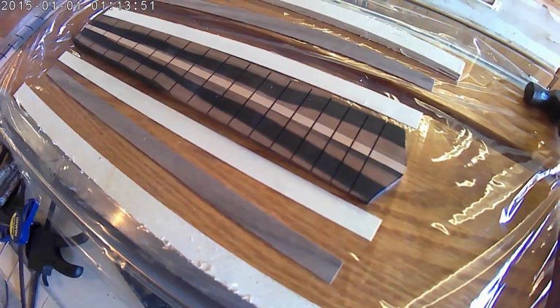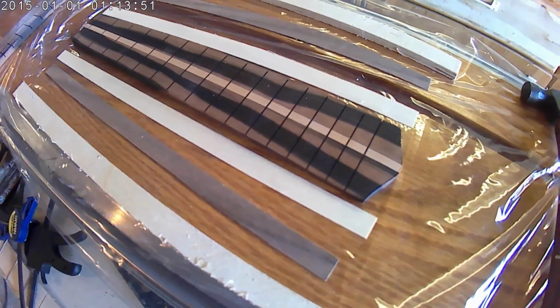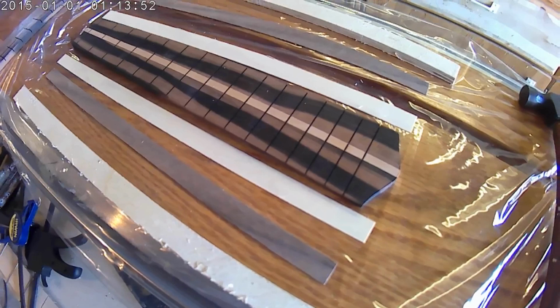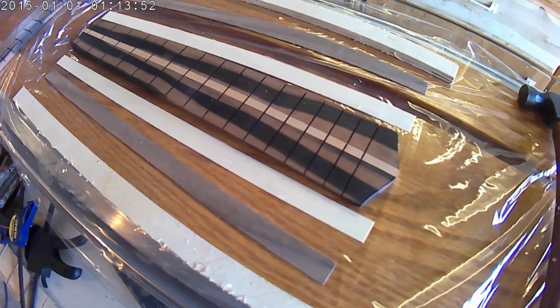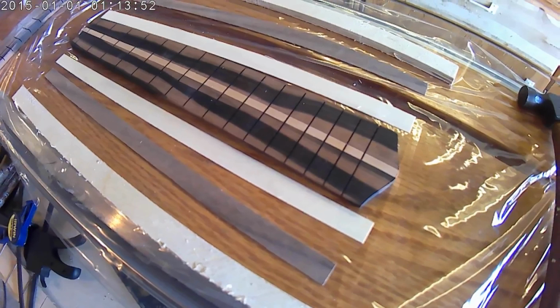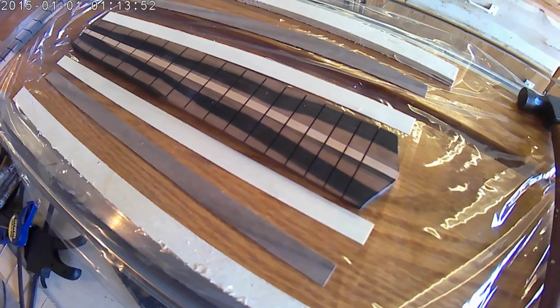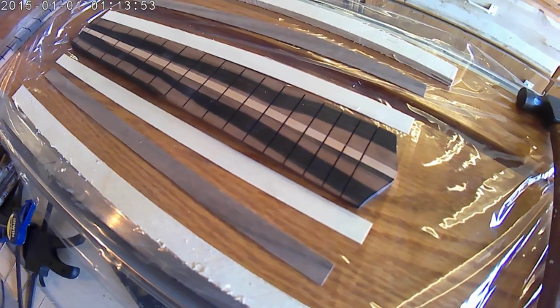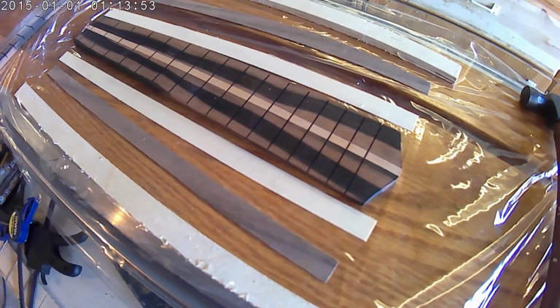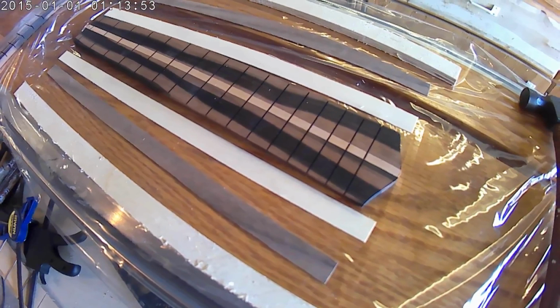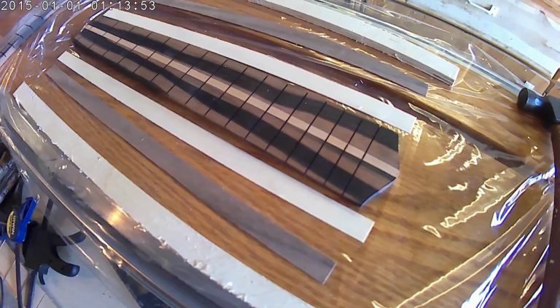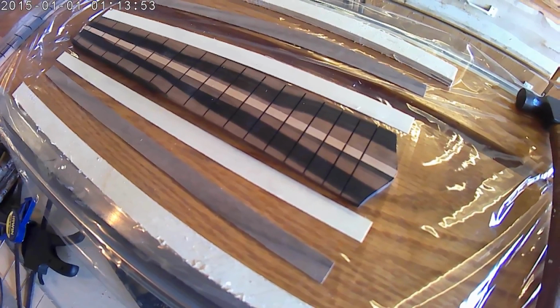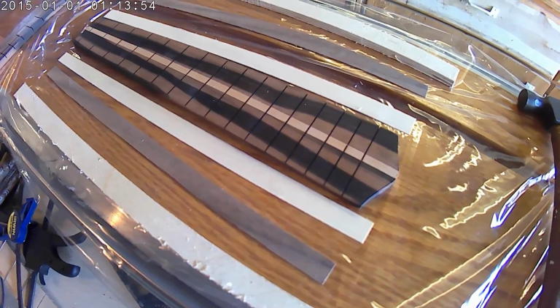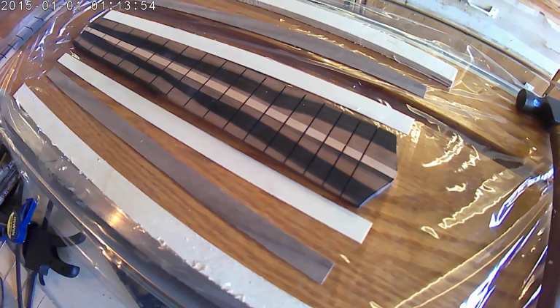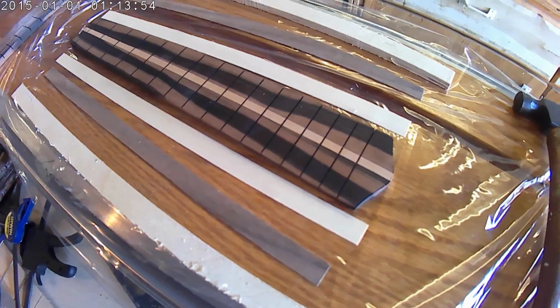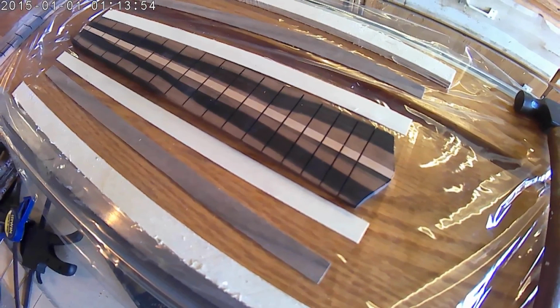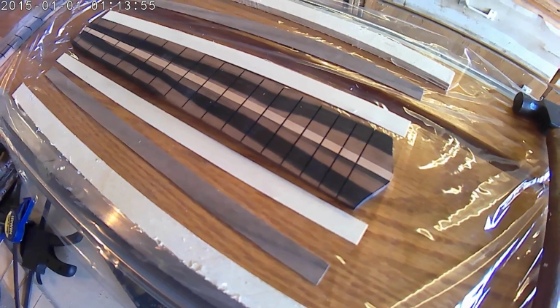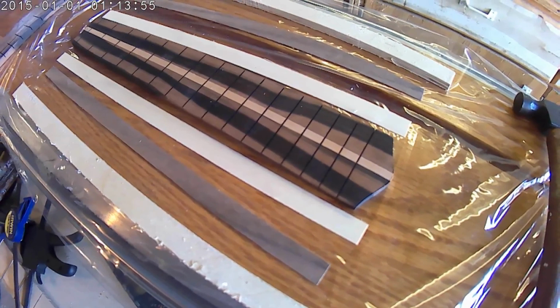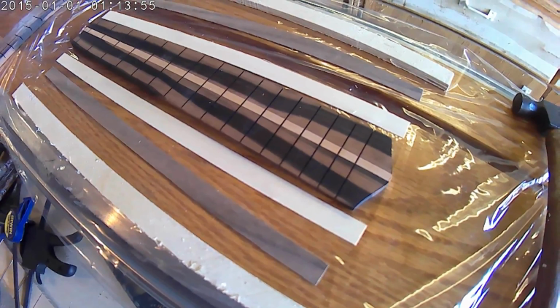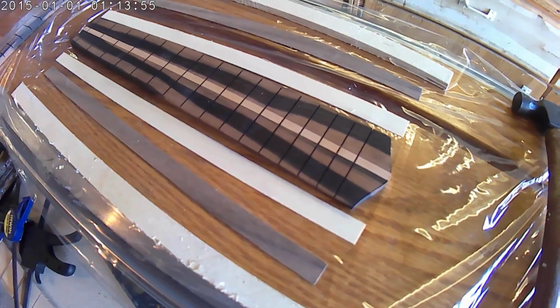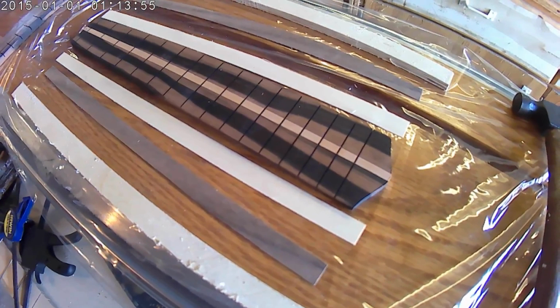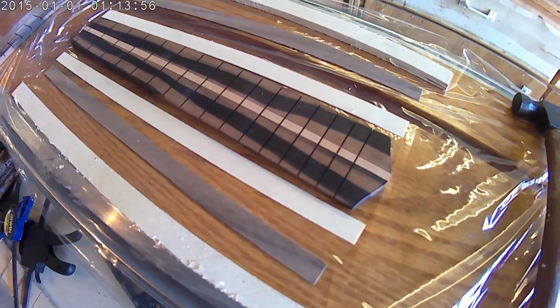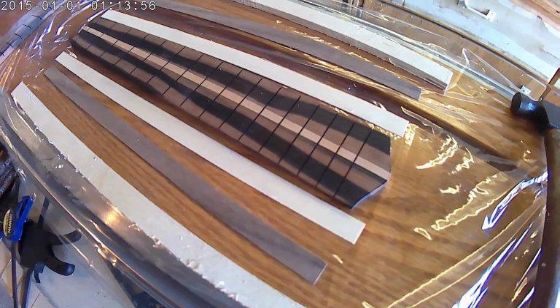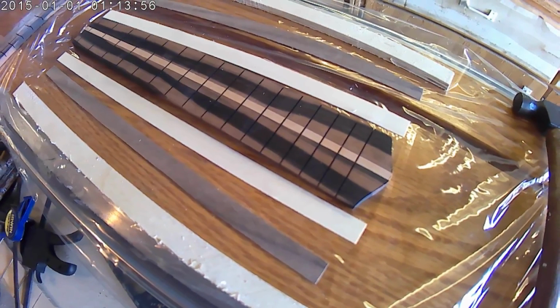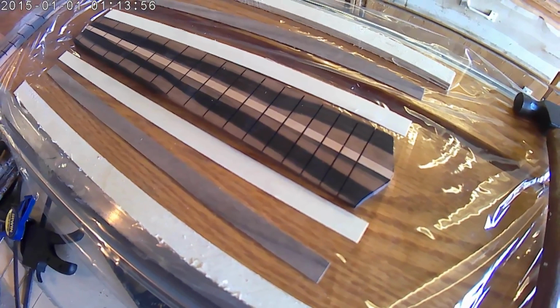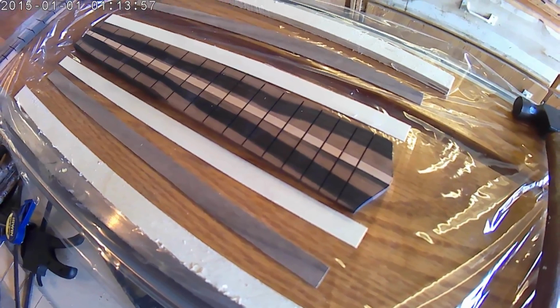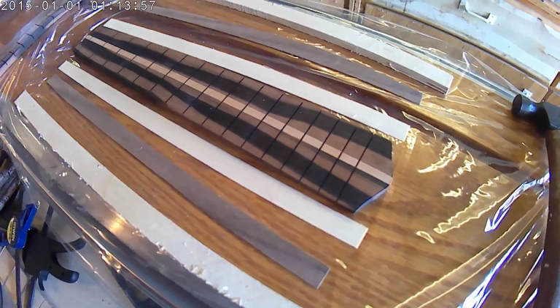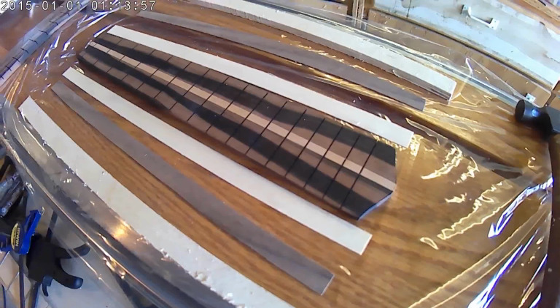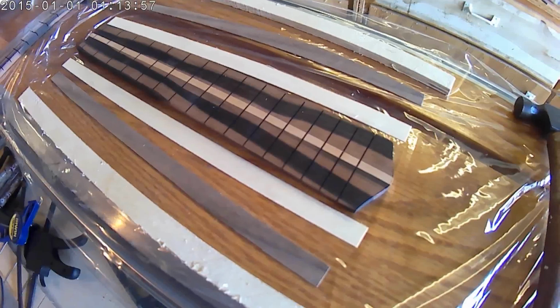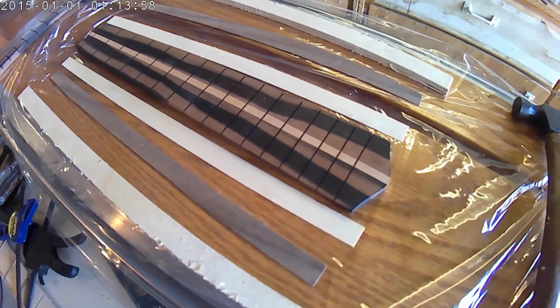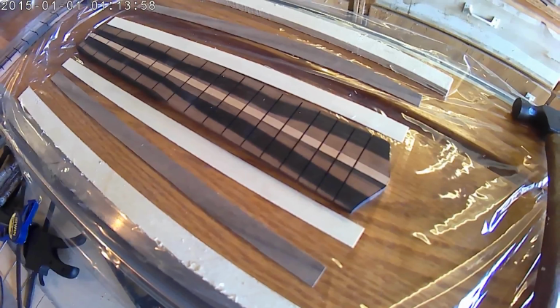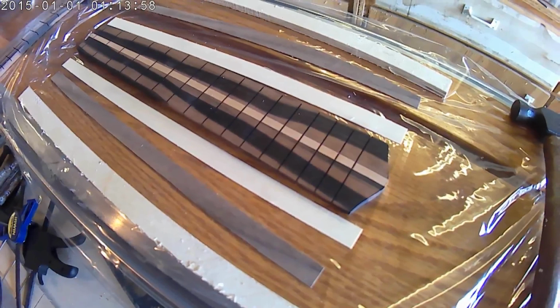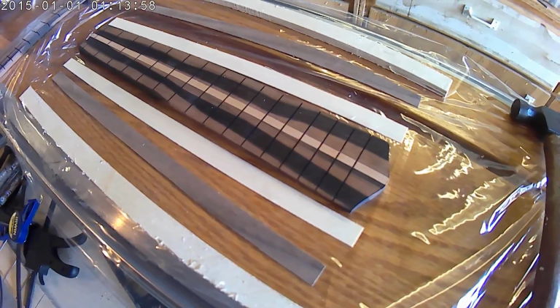All we've got to do is glue them in and then we'll be ready to fret this fretboard and install it on the uke.